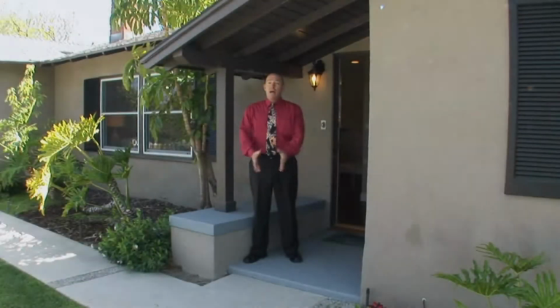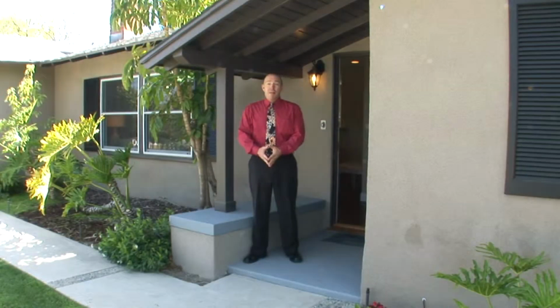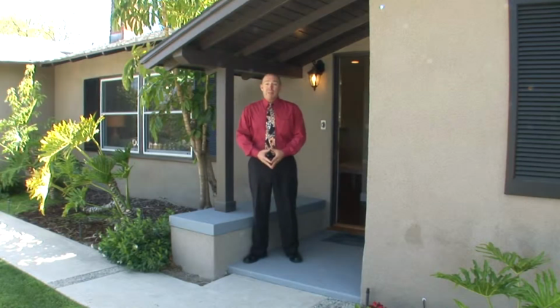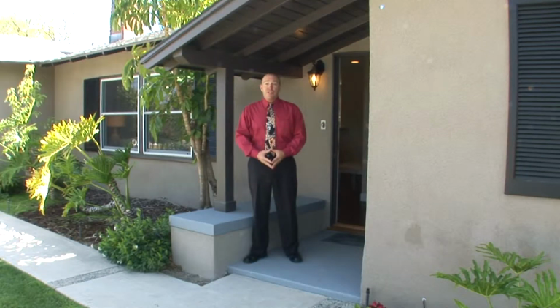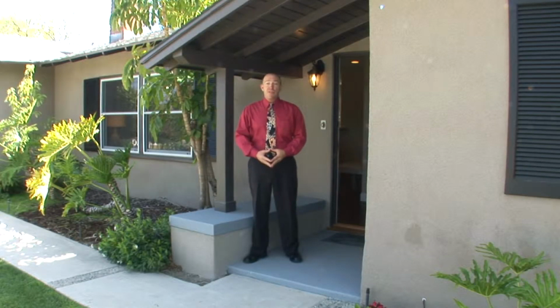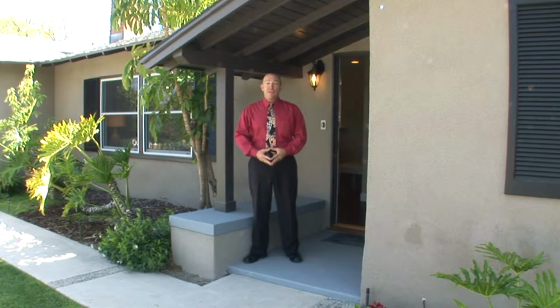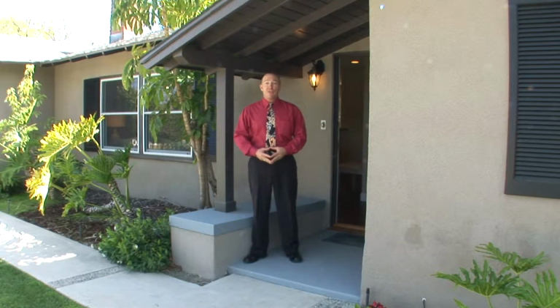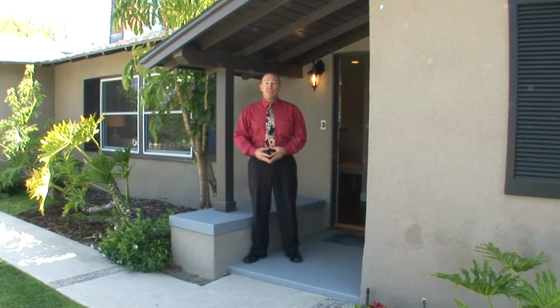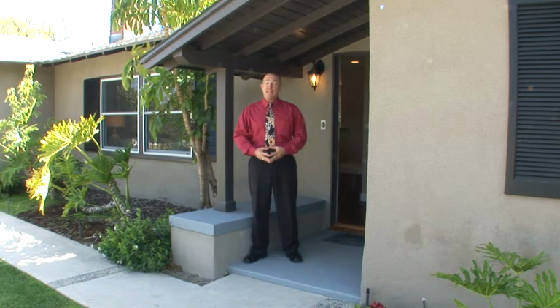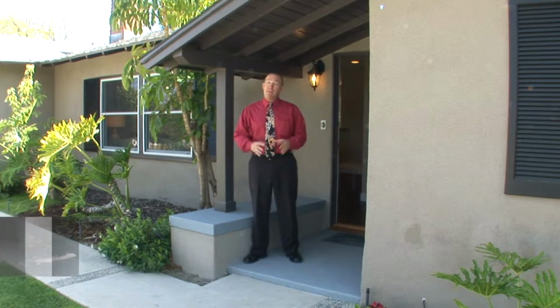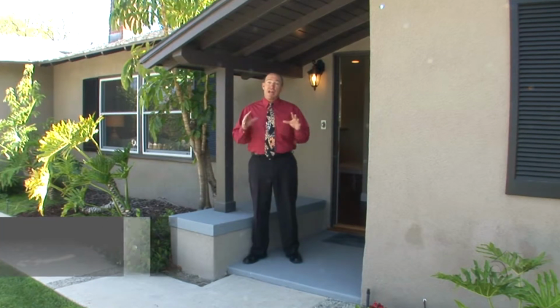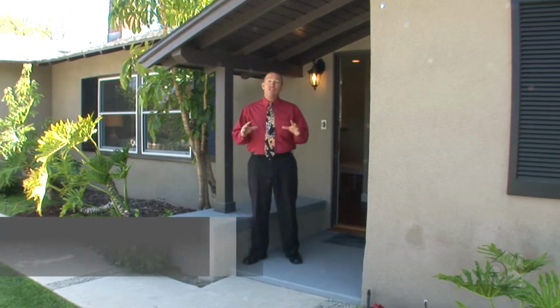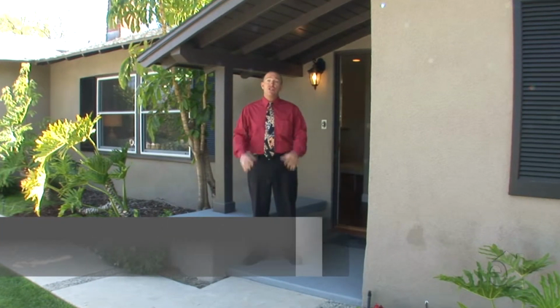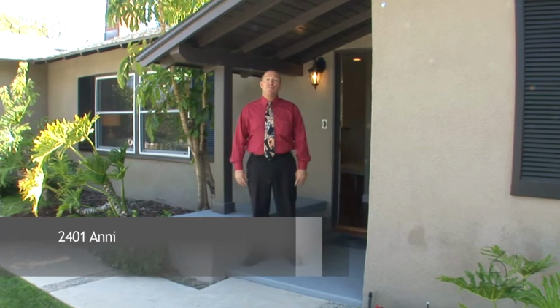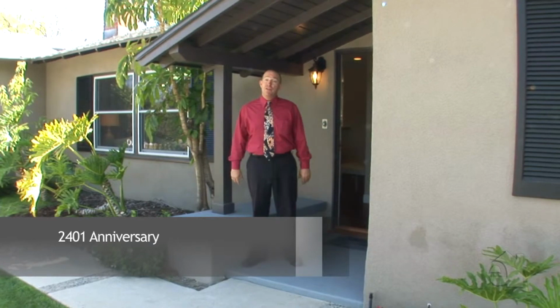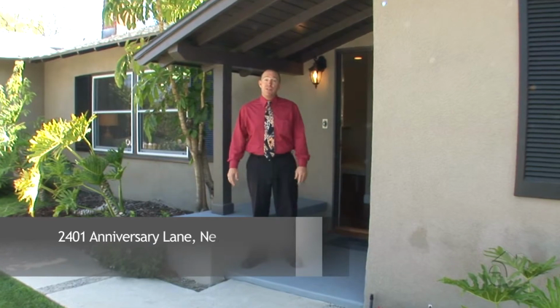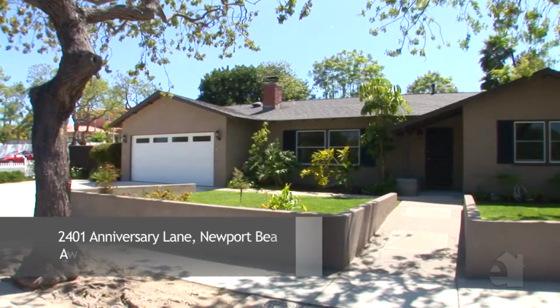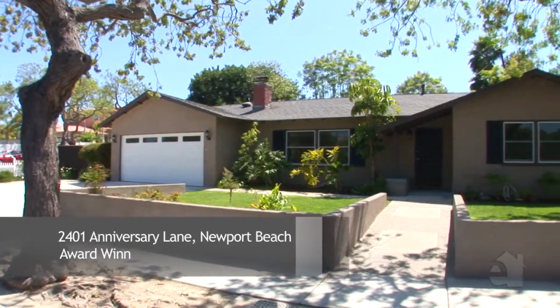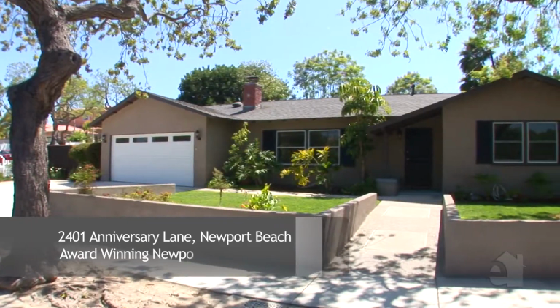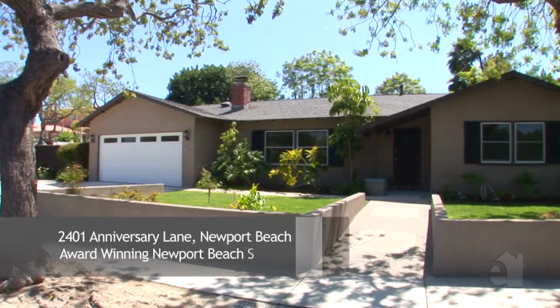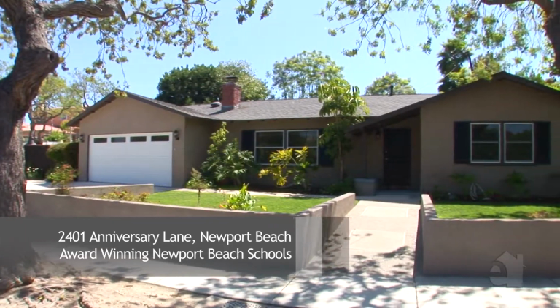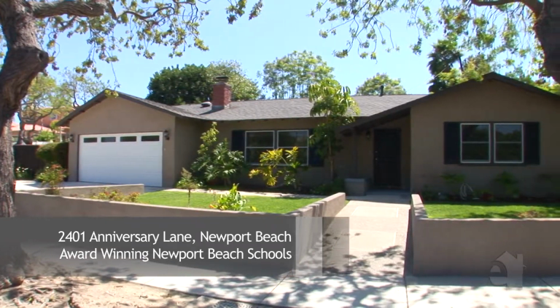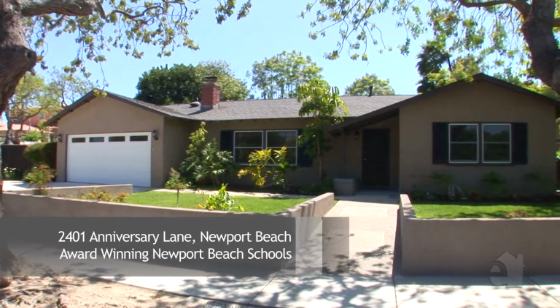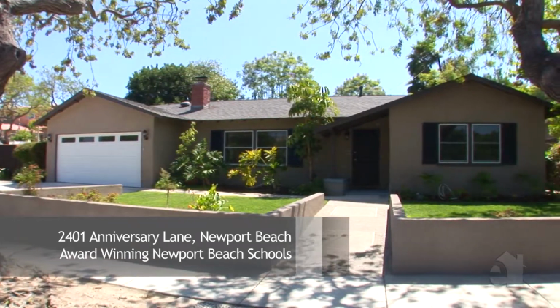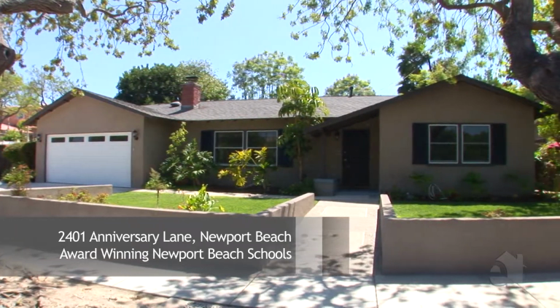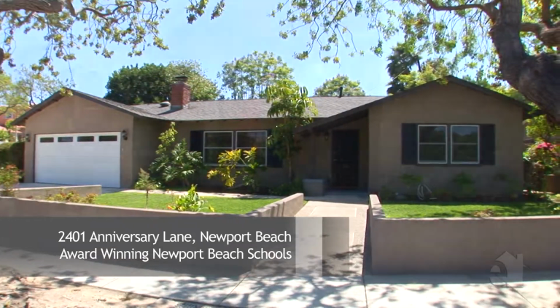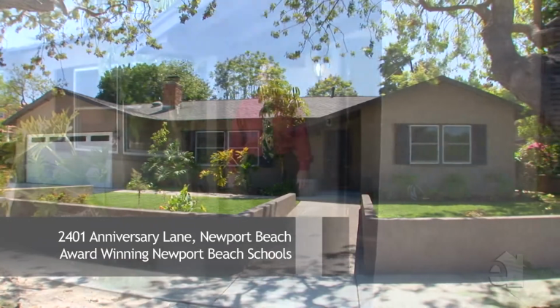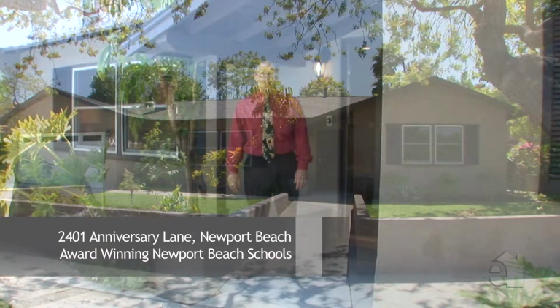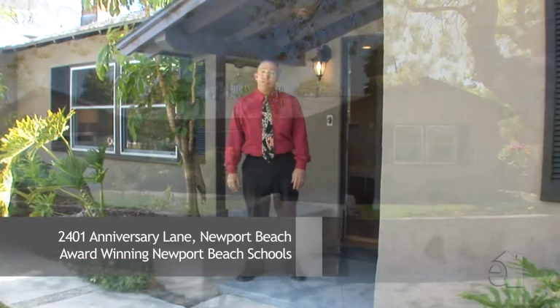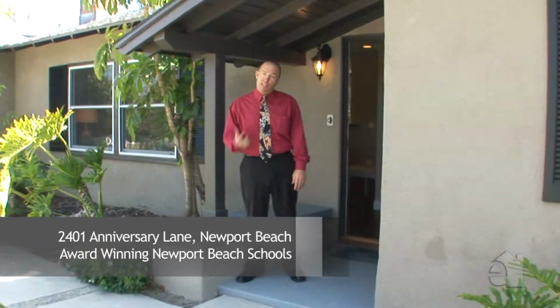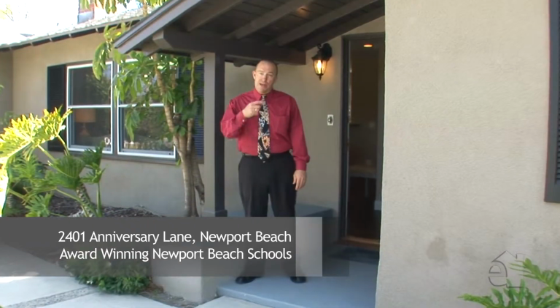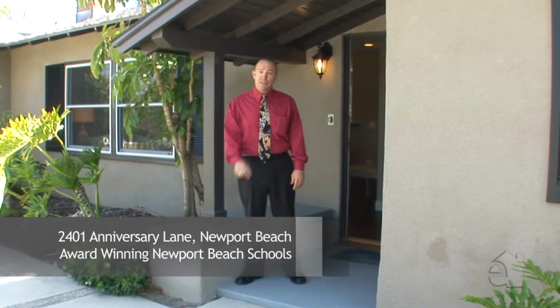I'm Dominic Tucci with Villa Real Estate. I'm excited to show you my new listing at 2401 Anniversary Lane in Newport Beach. Let's have a look.